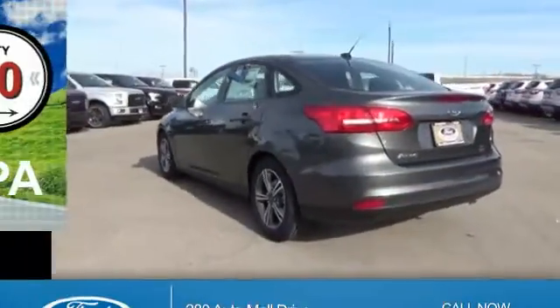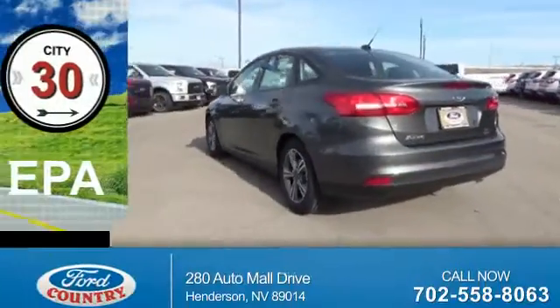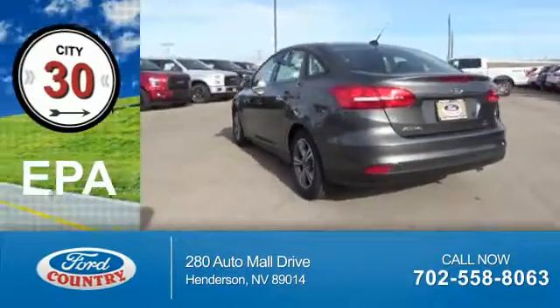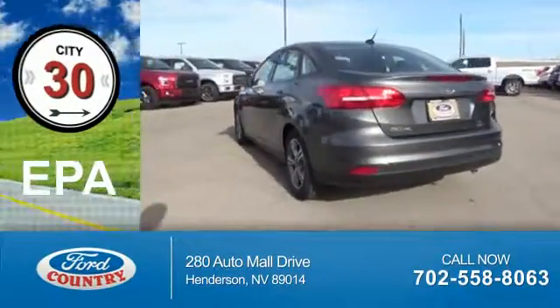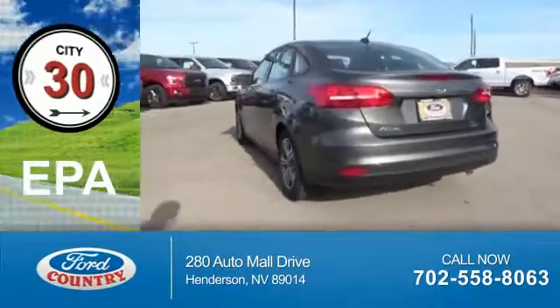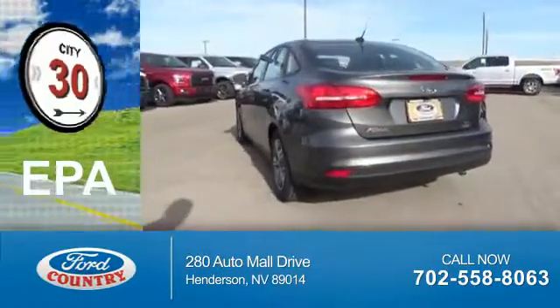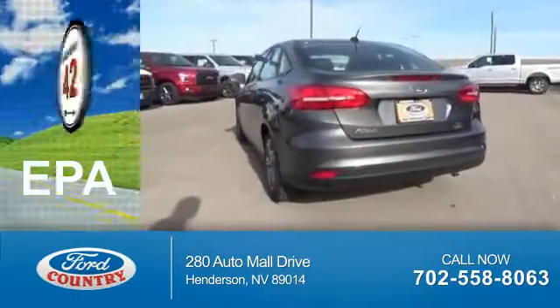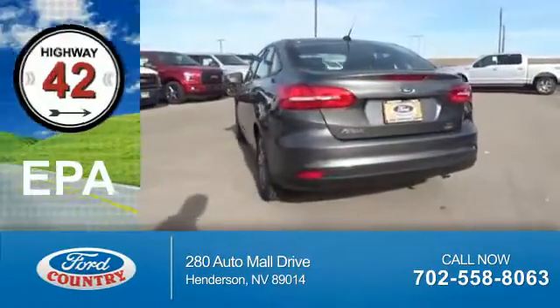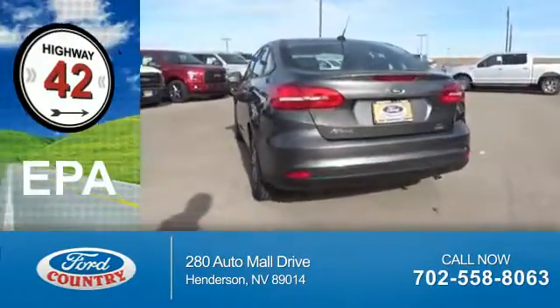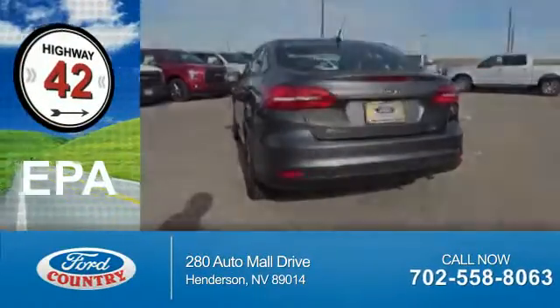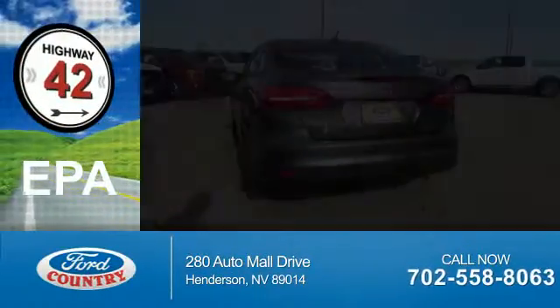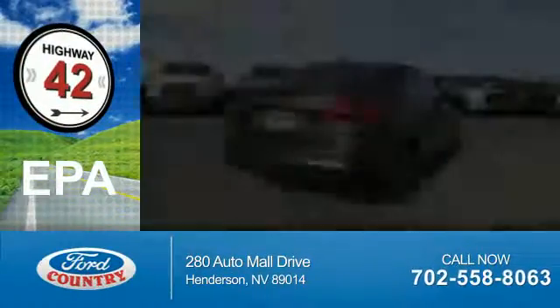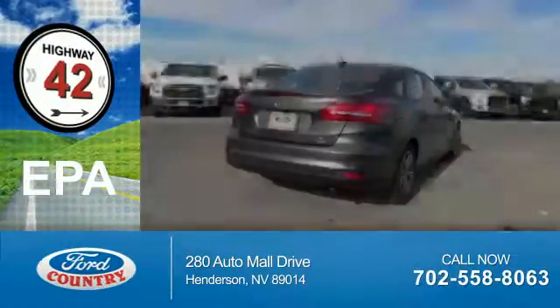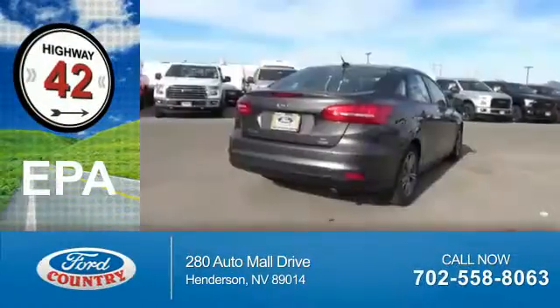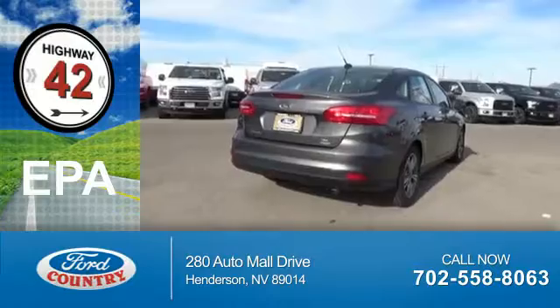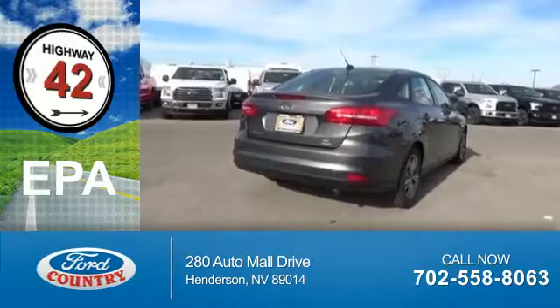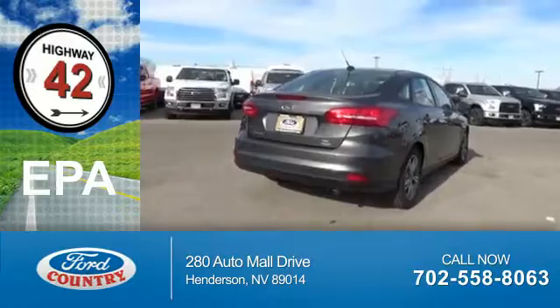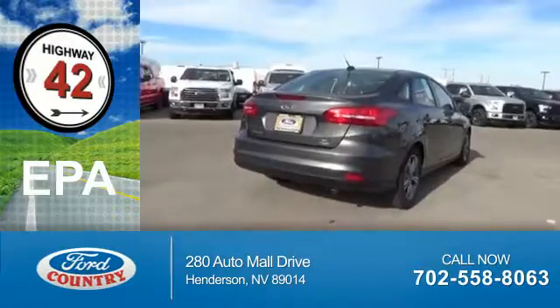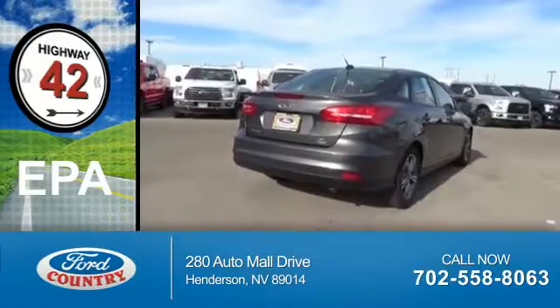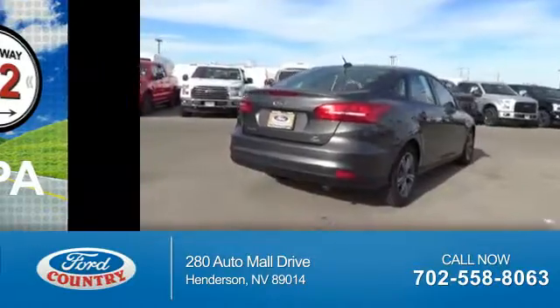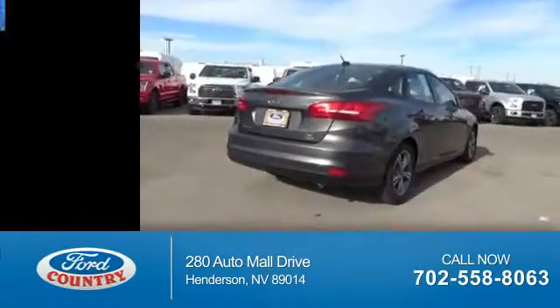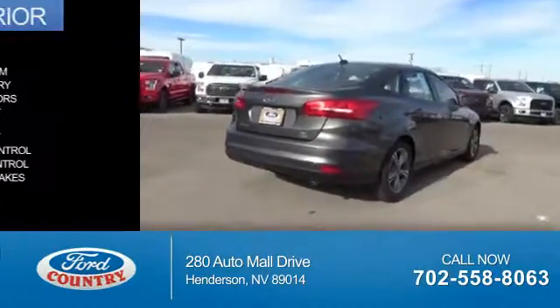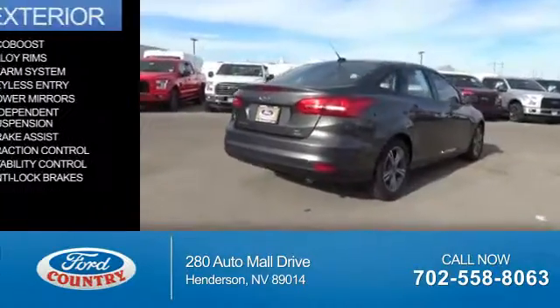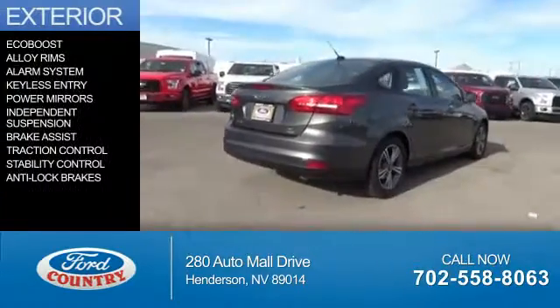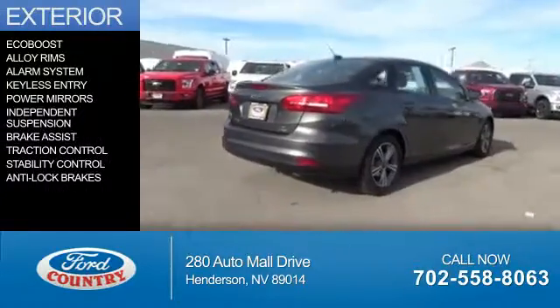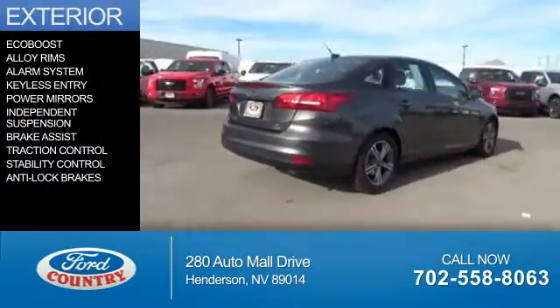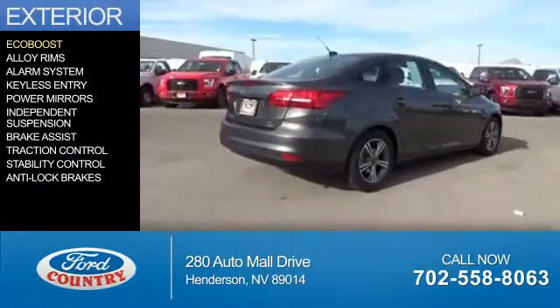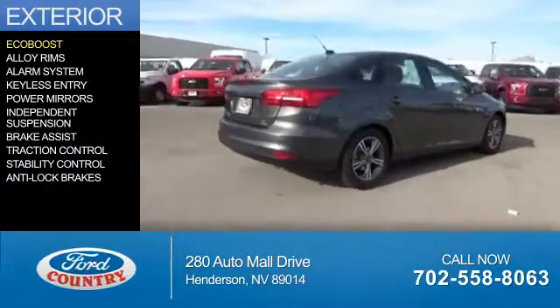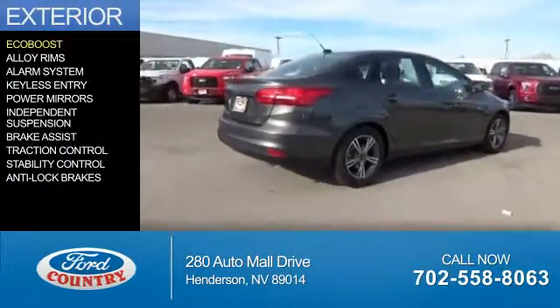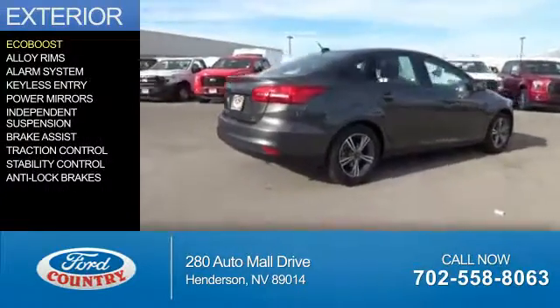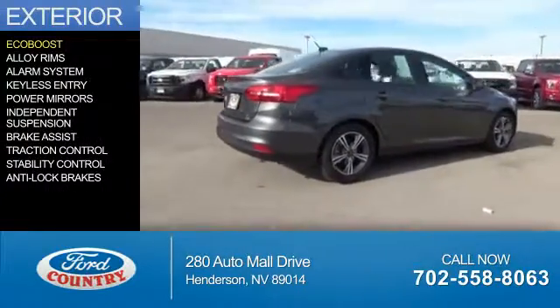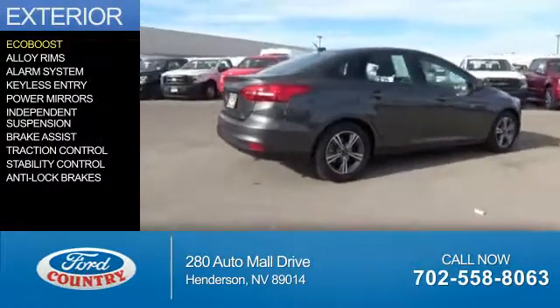Great fuel efficiency. Saves you money by requiring fewer trips to the gas station. The features include an EcoBoost engine,